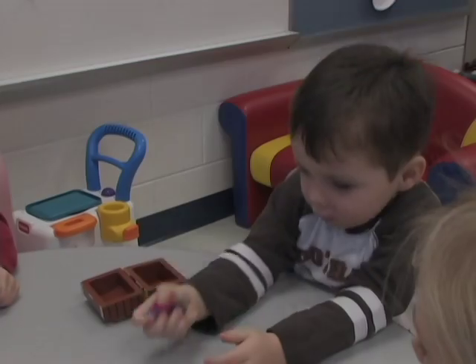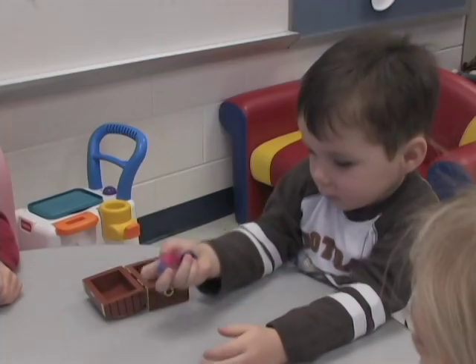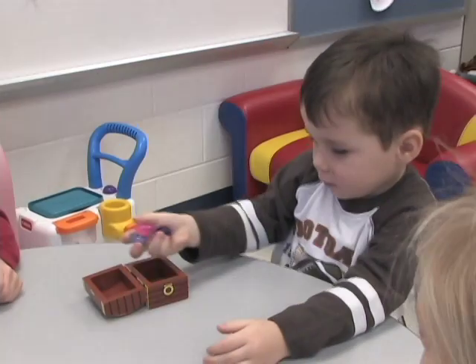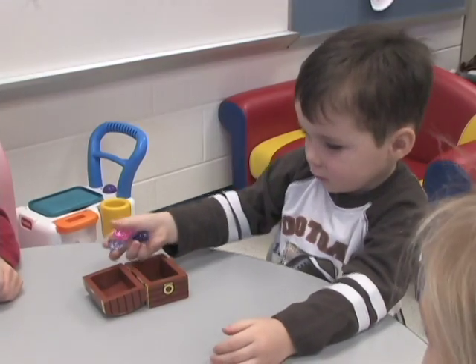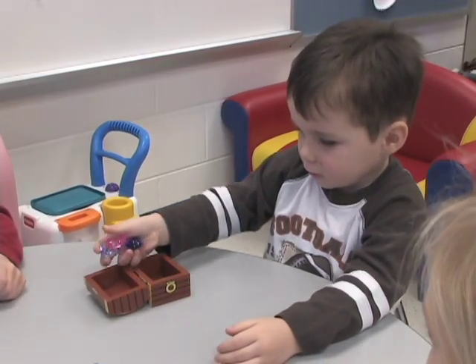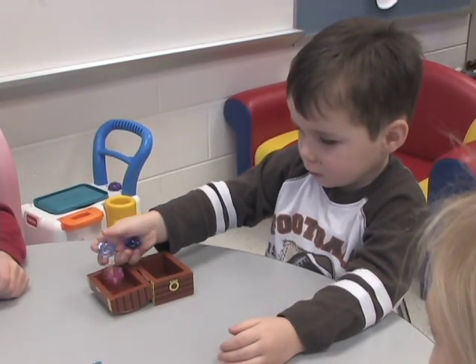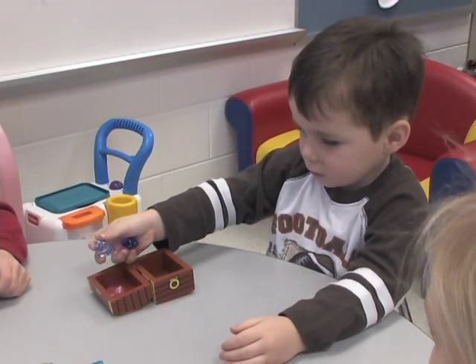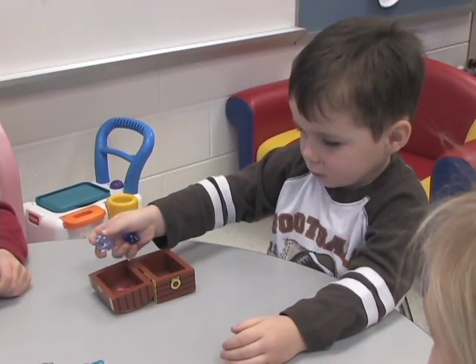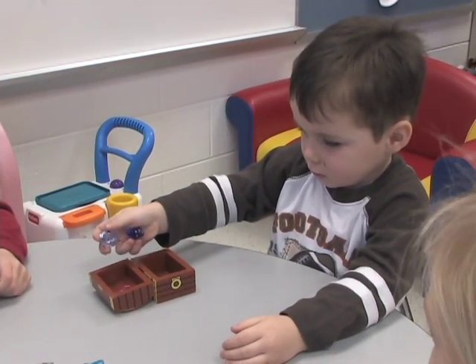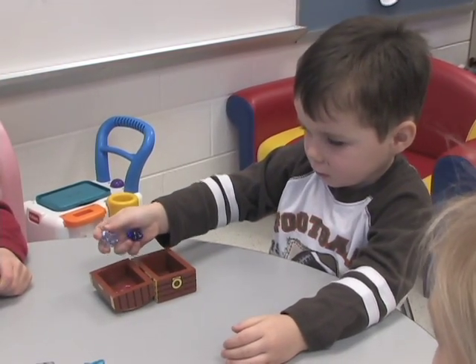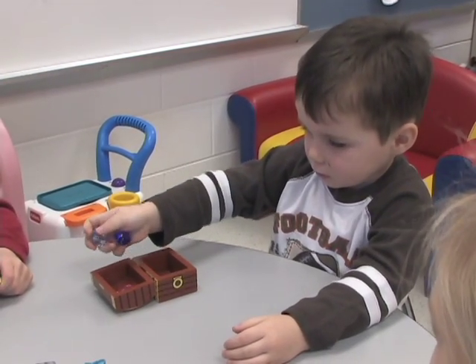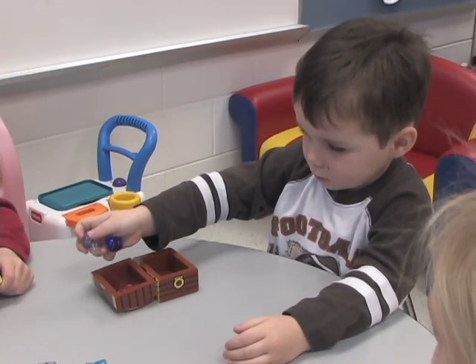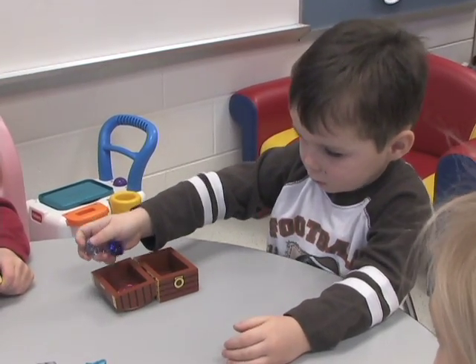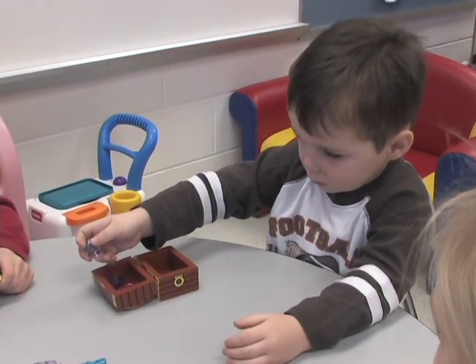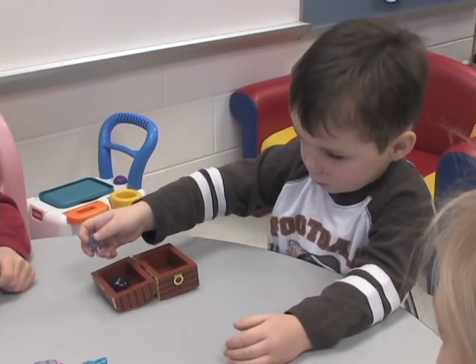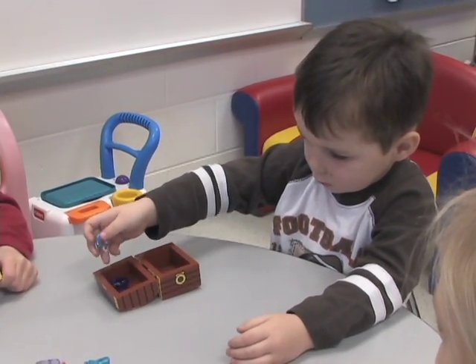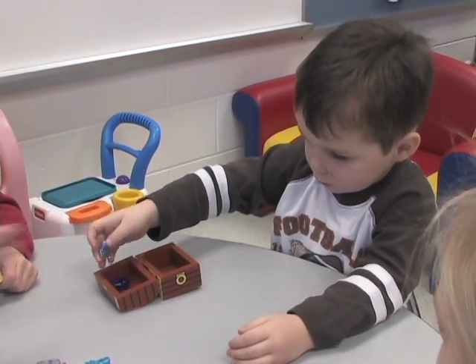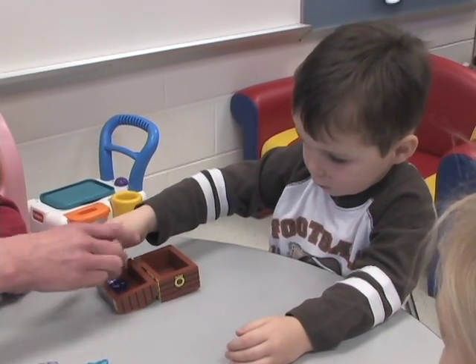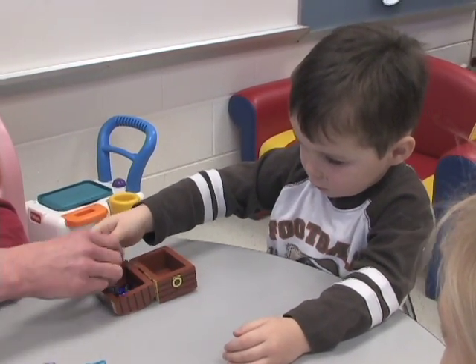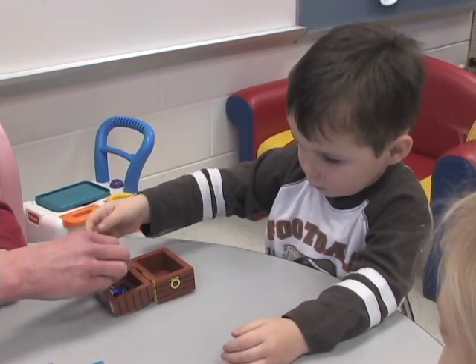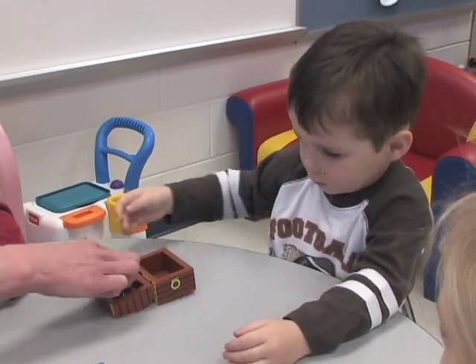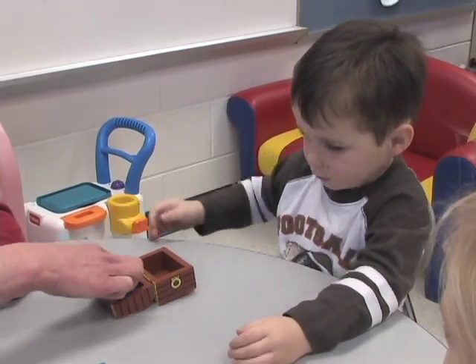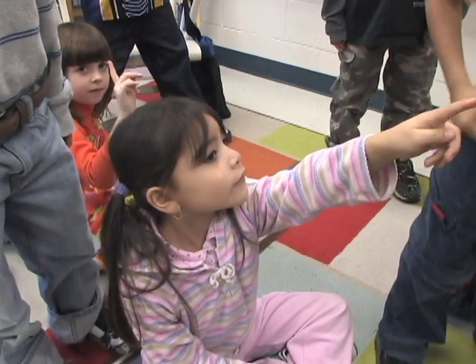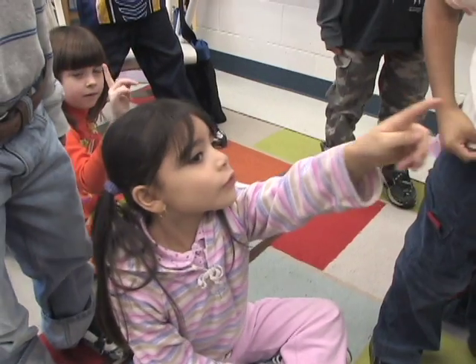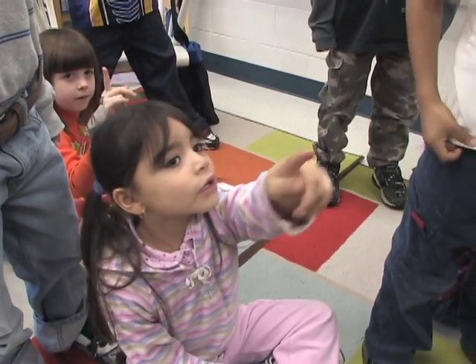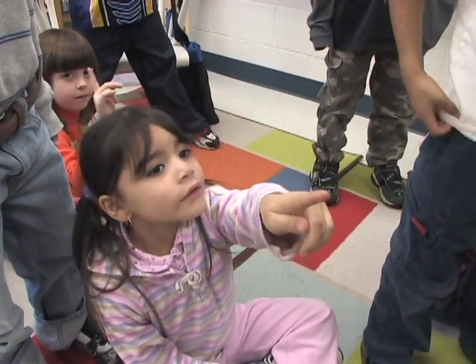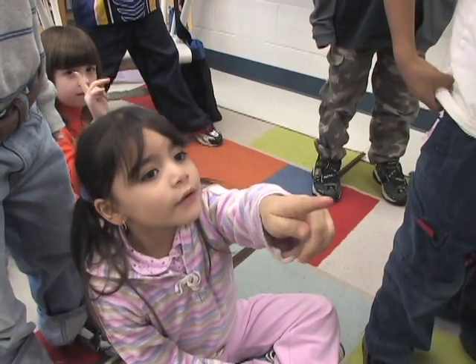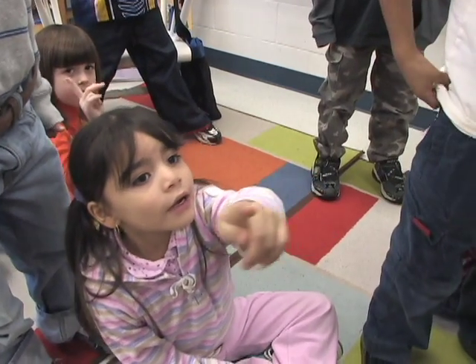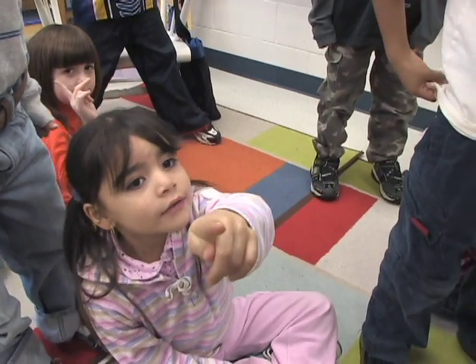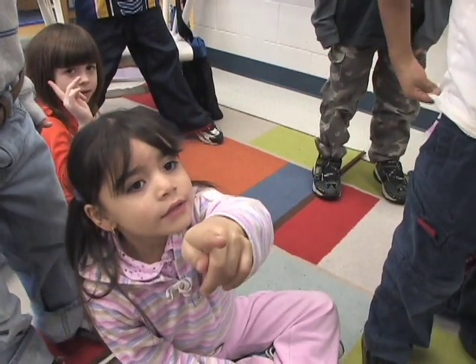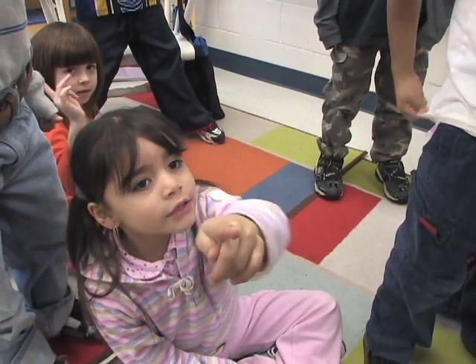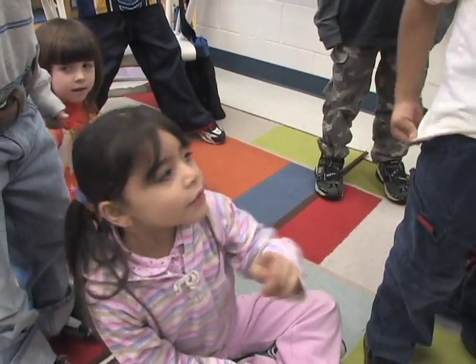Parents help children count their fingers, toys, people at the table, and other small sets of objects.